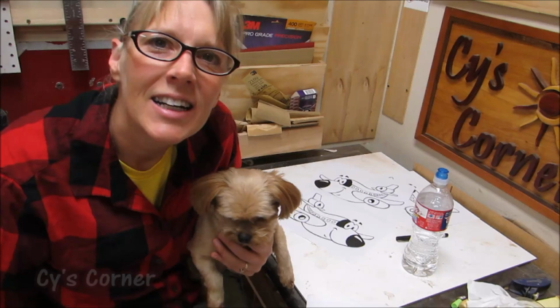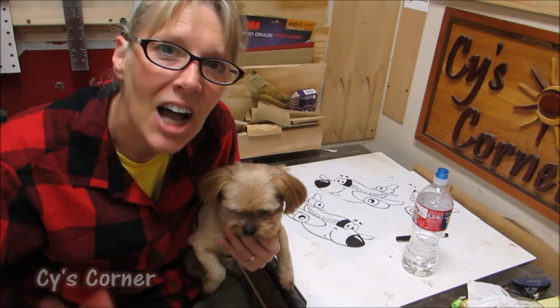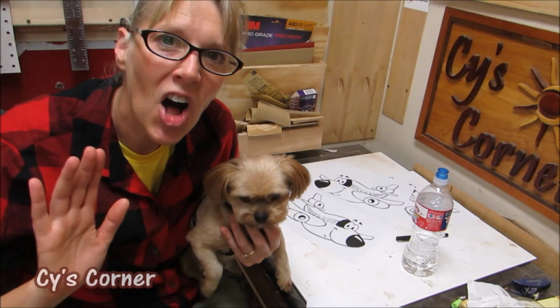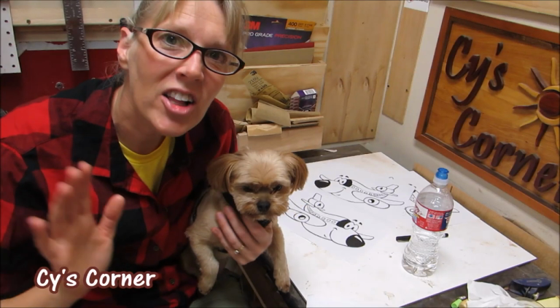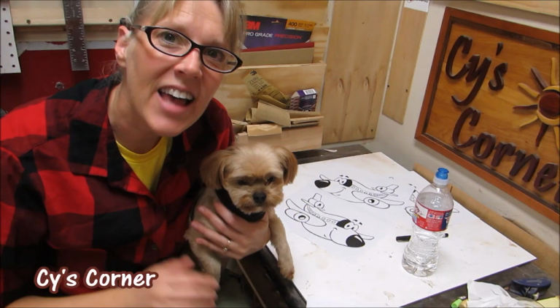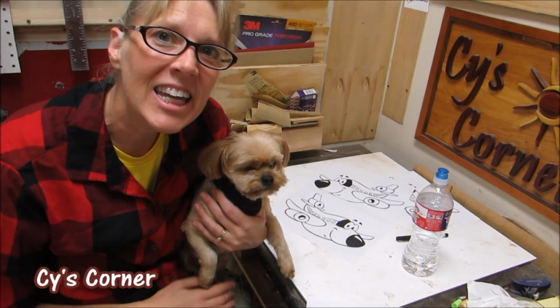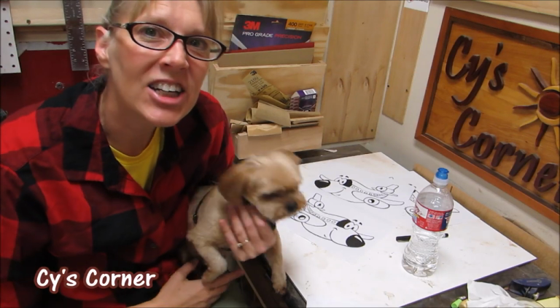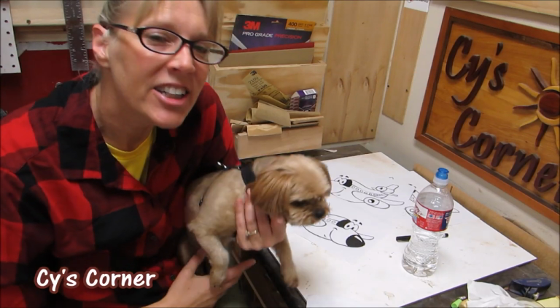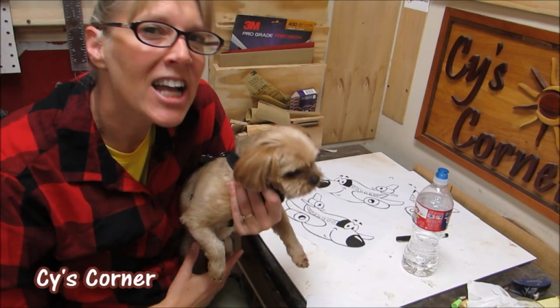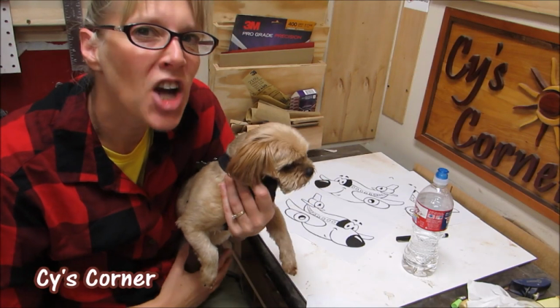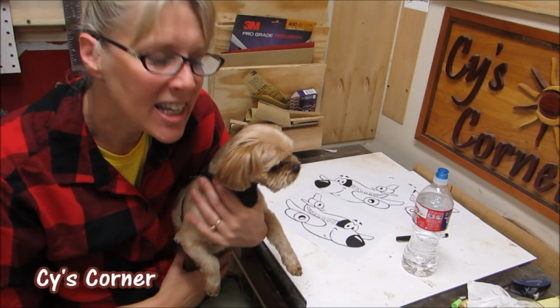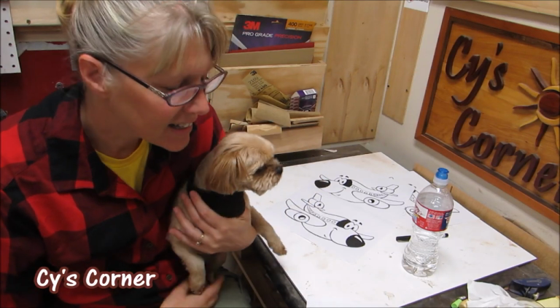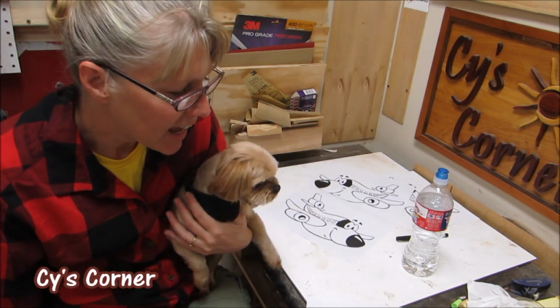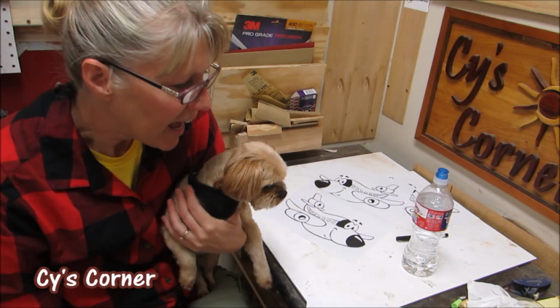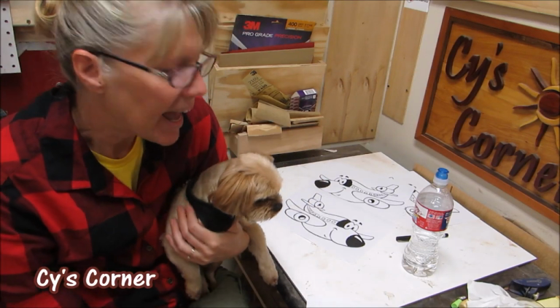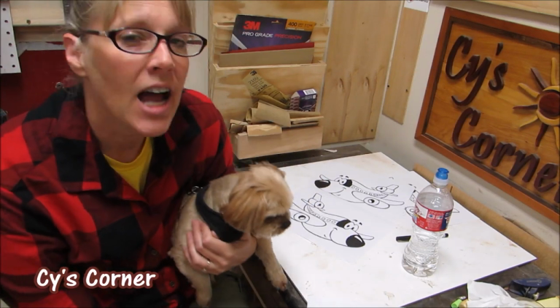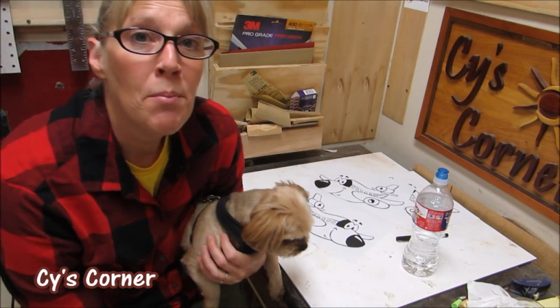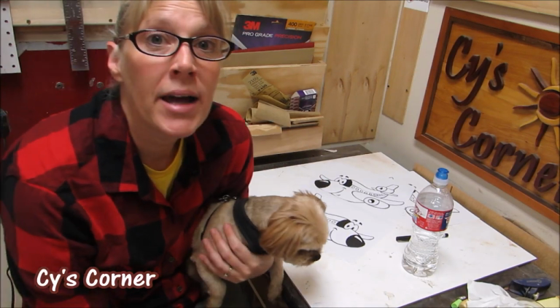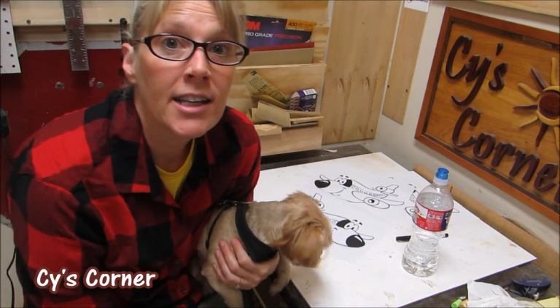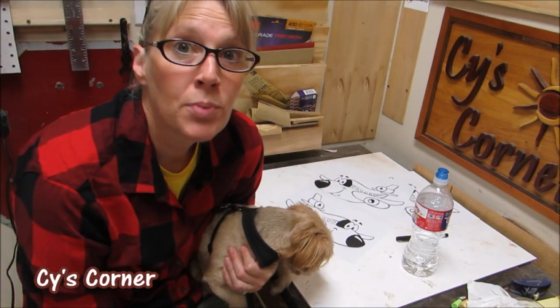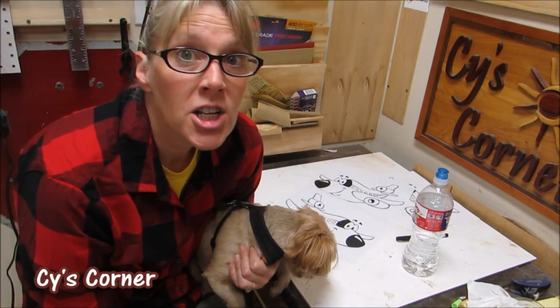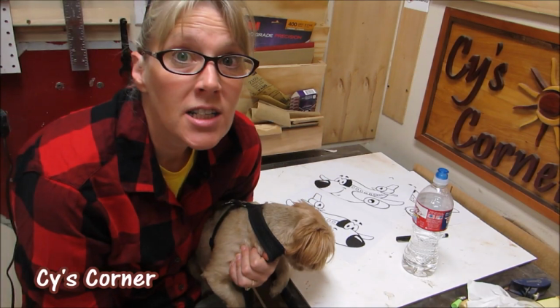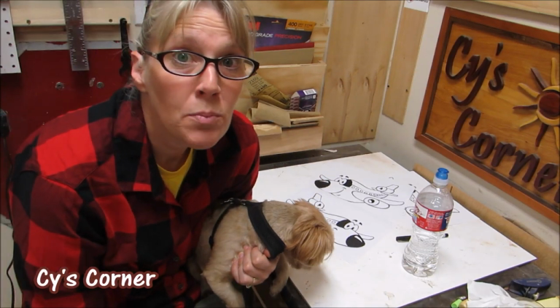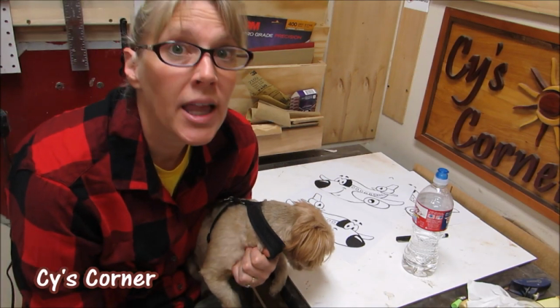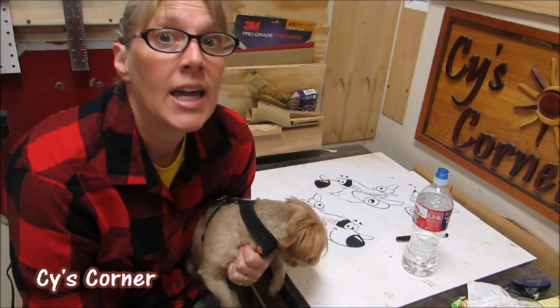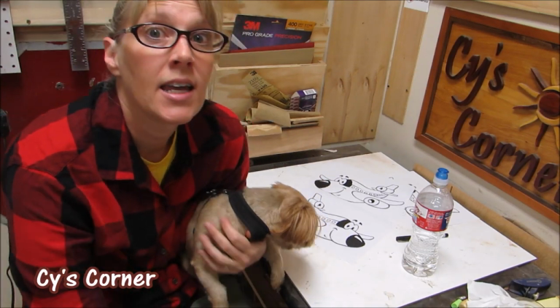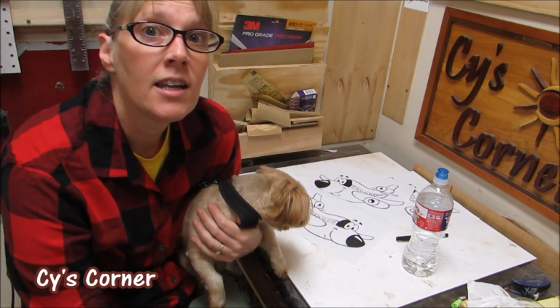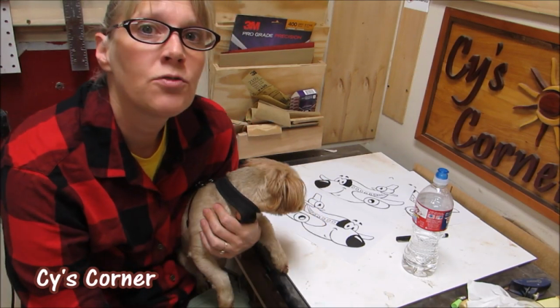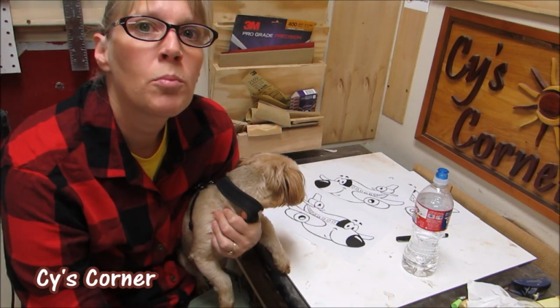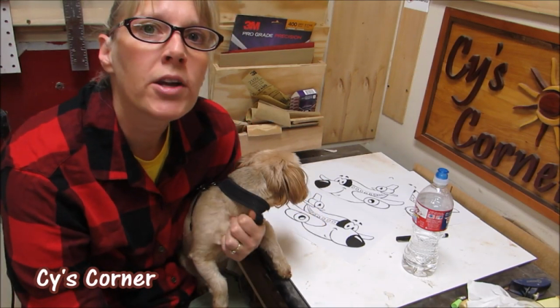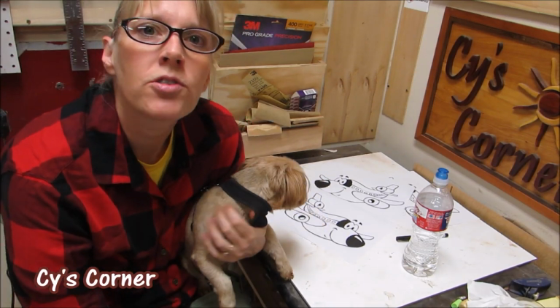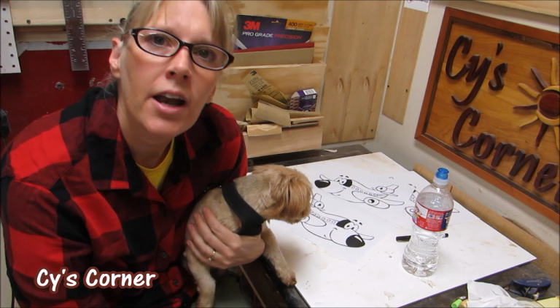Hi all, Cy here and Johnny, and my next project is a plane, and it's for Makers Care.